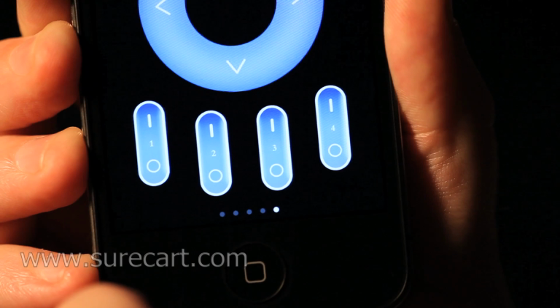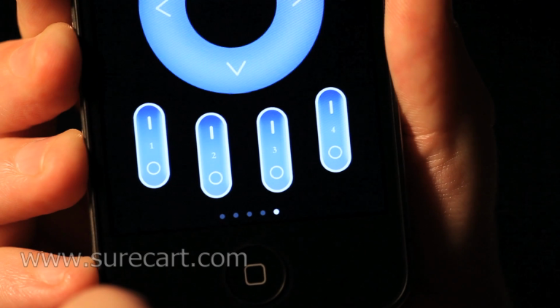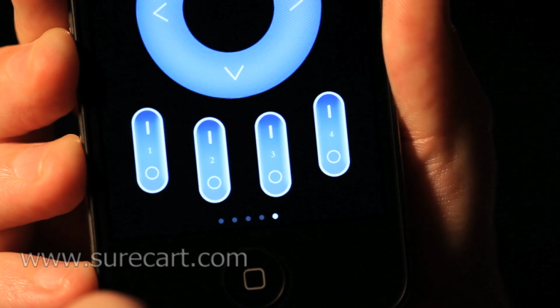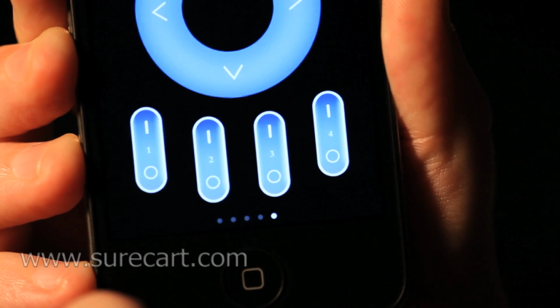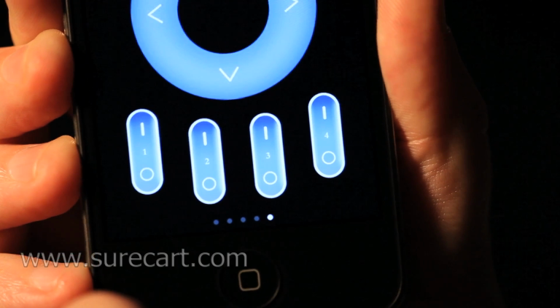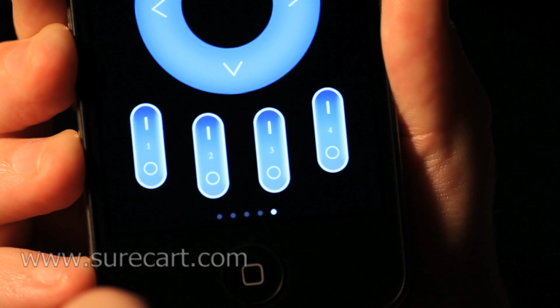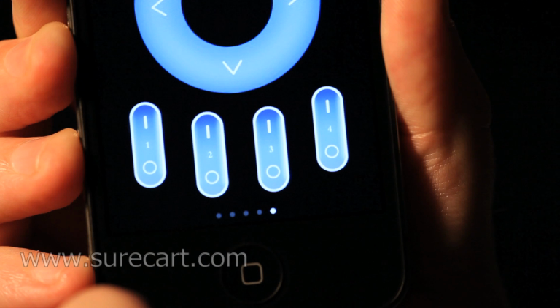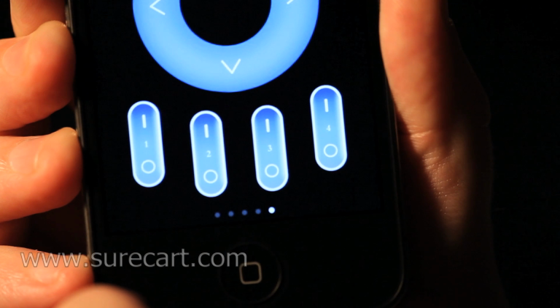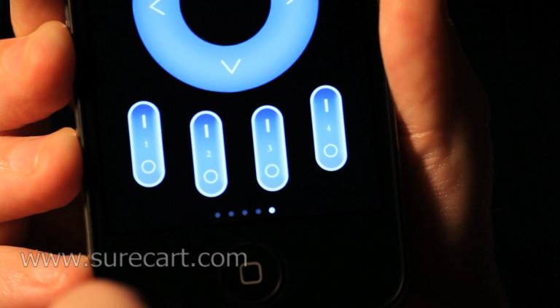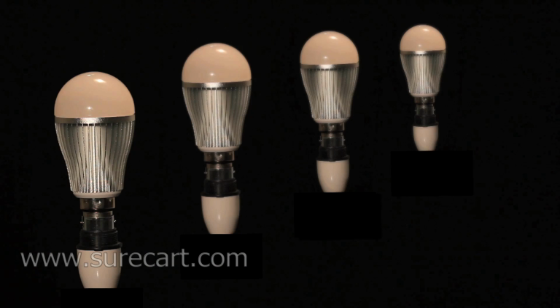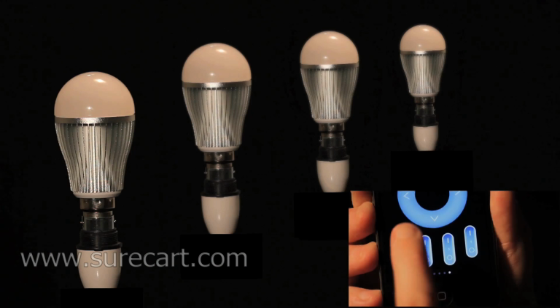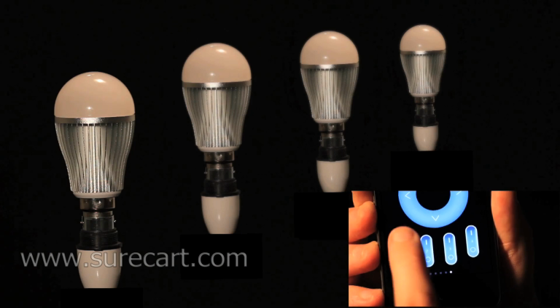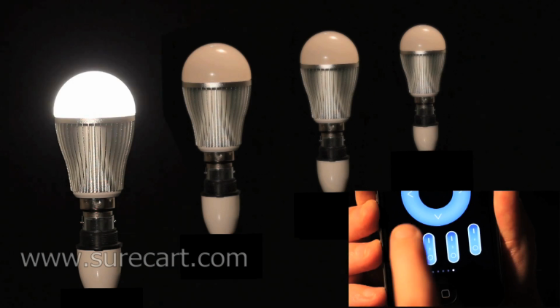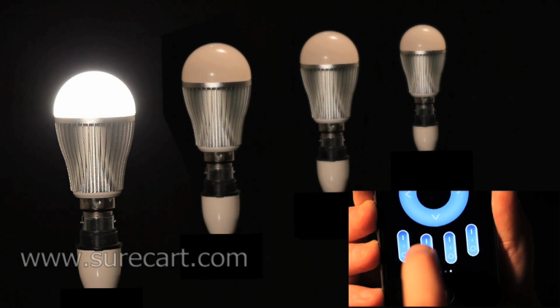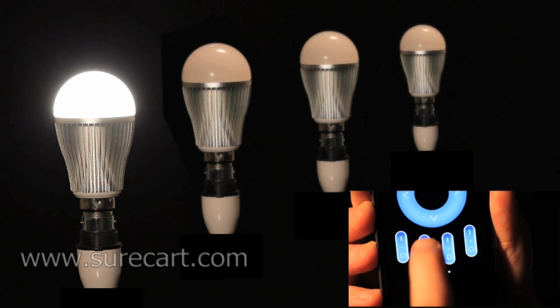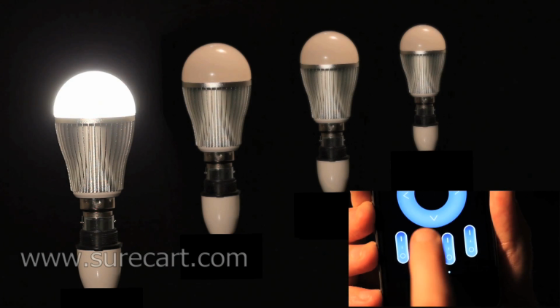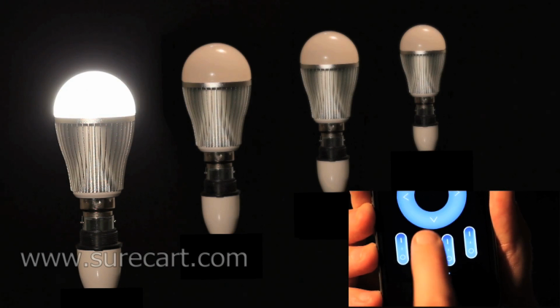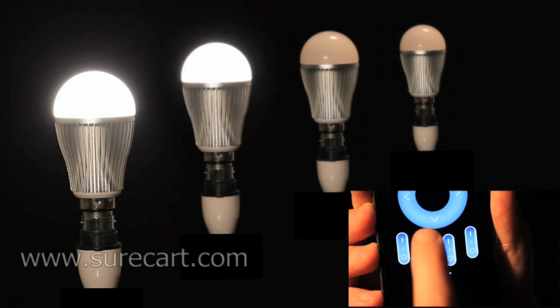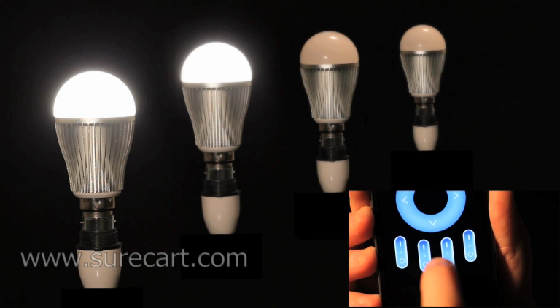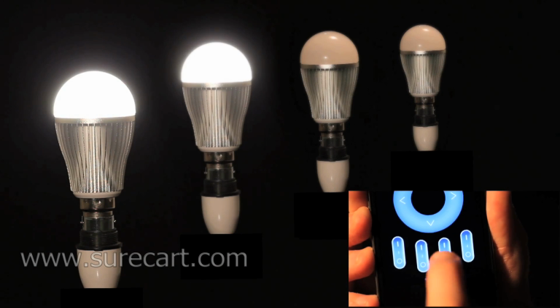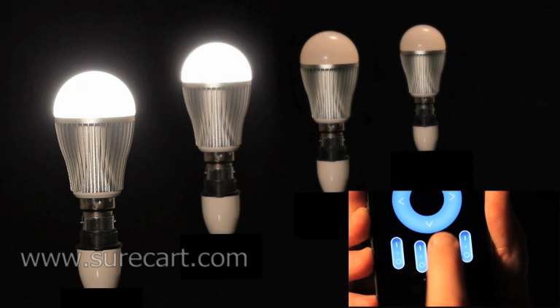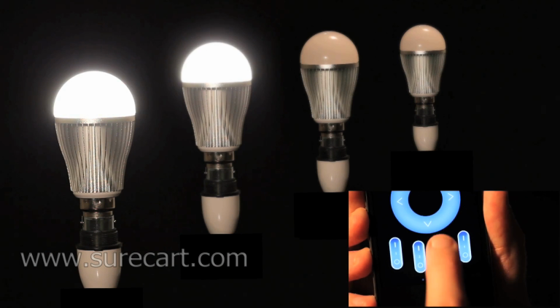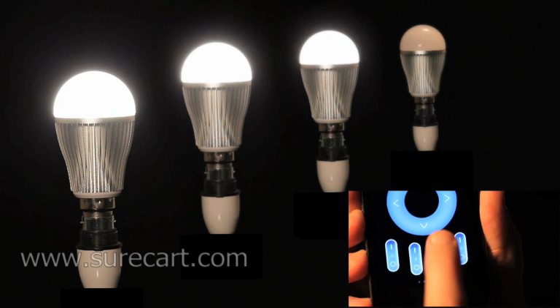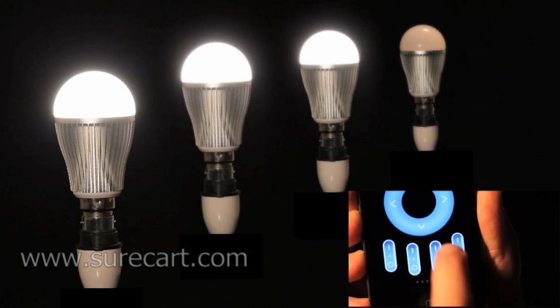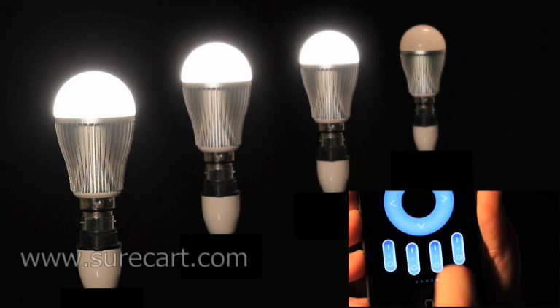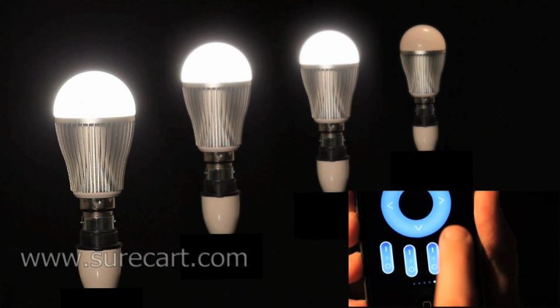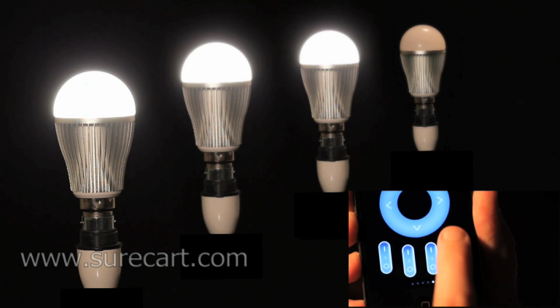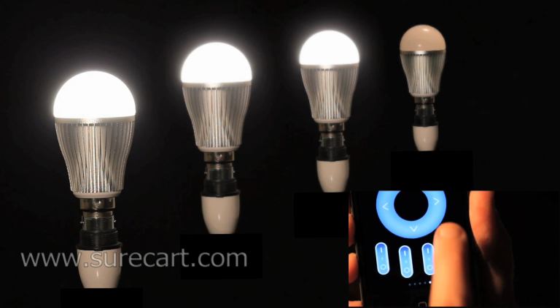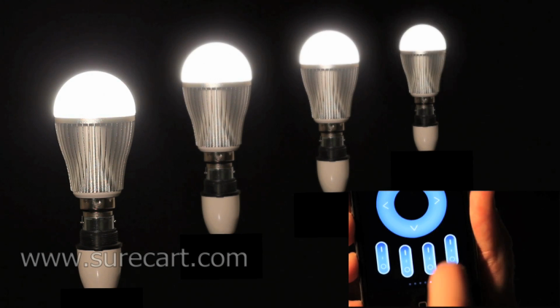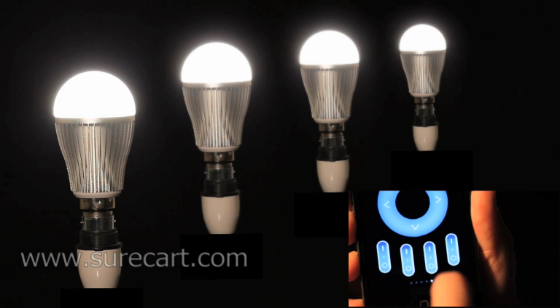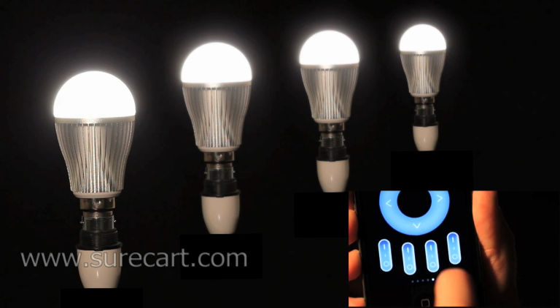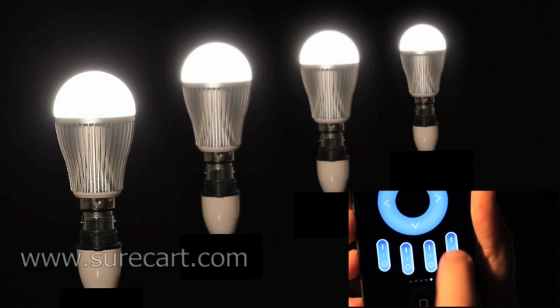Using the app or the remote, the user can control individual lights or multiple lights with ease.